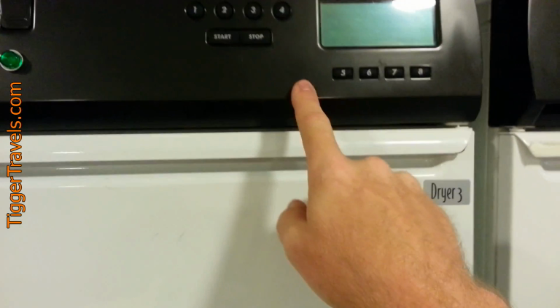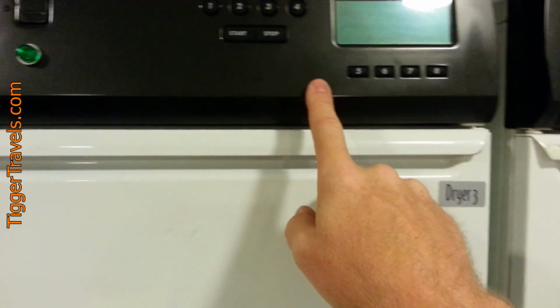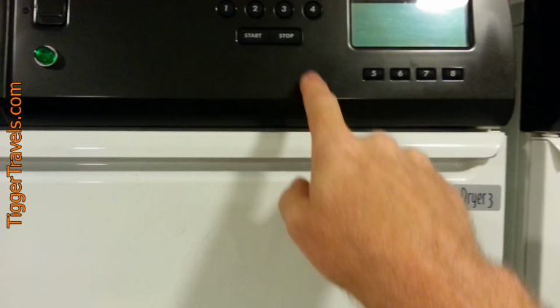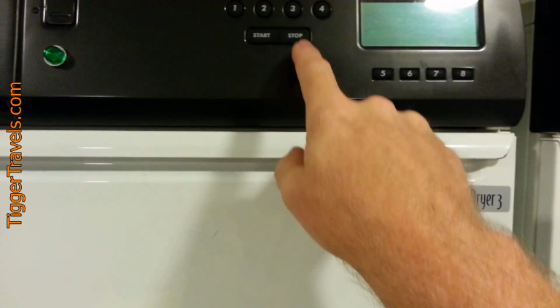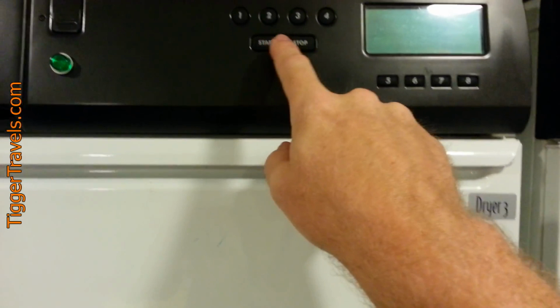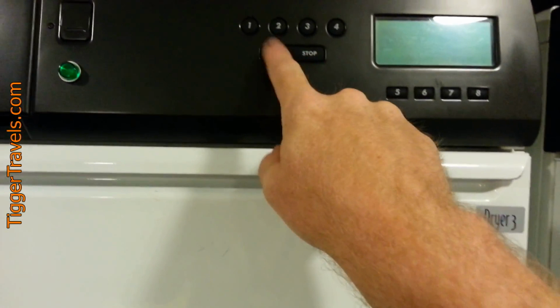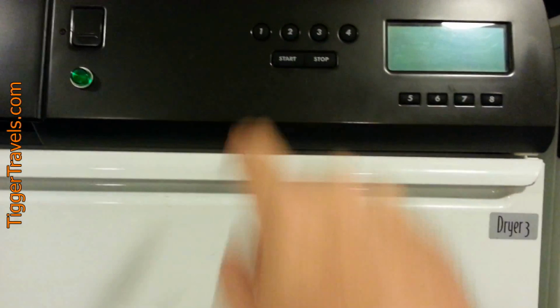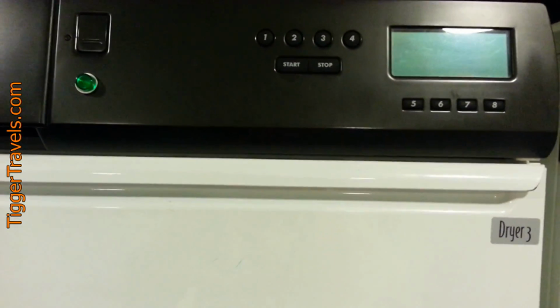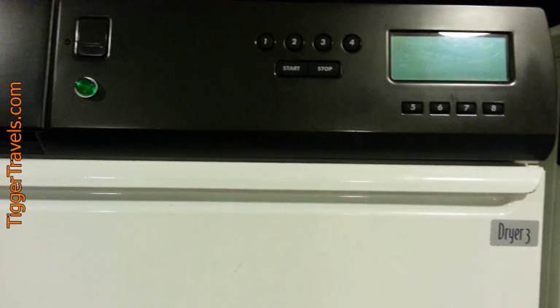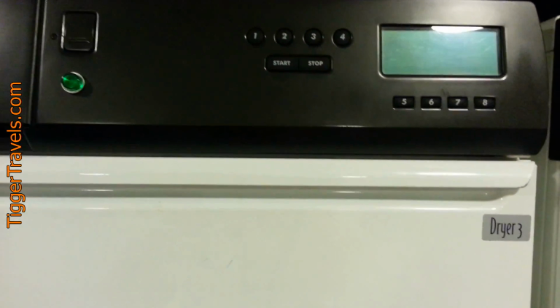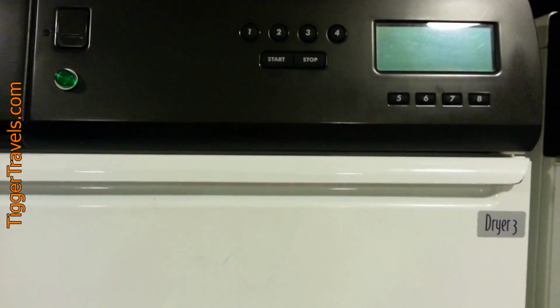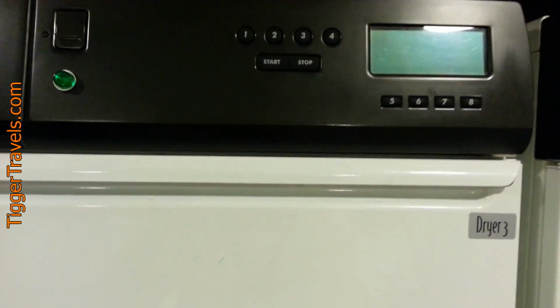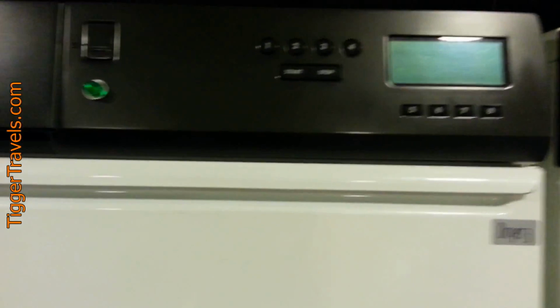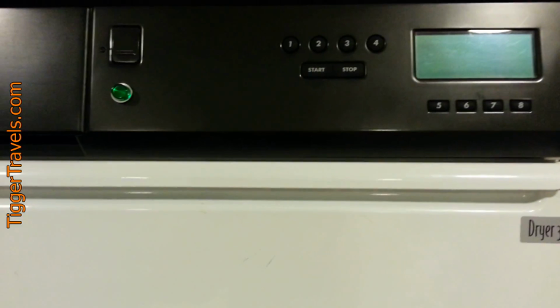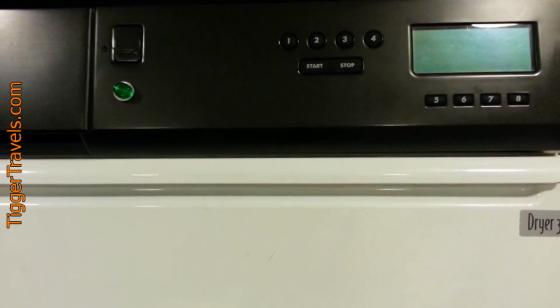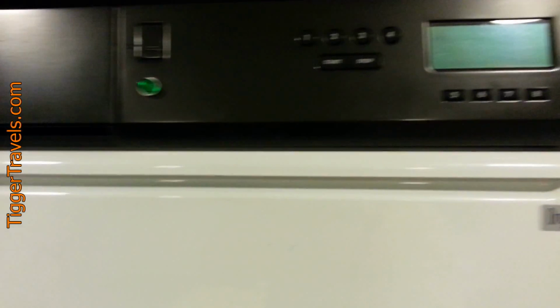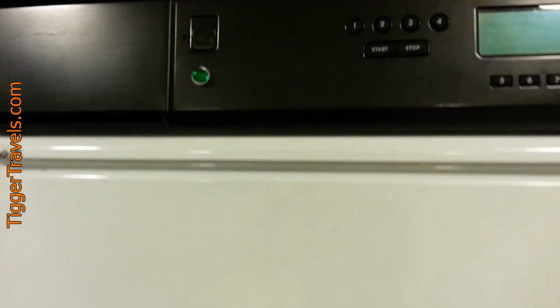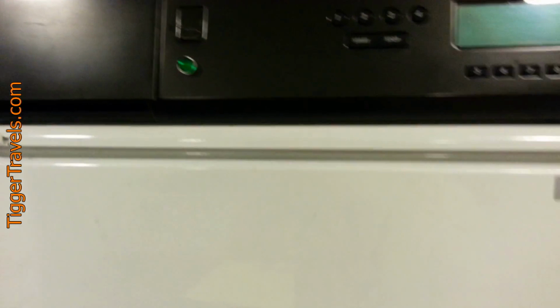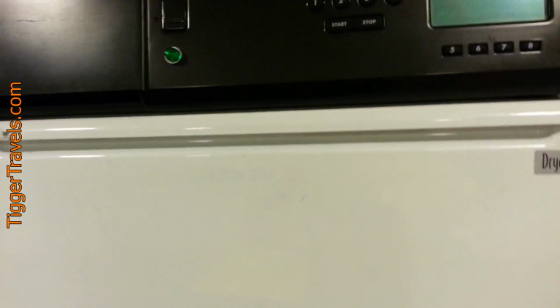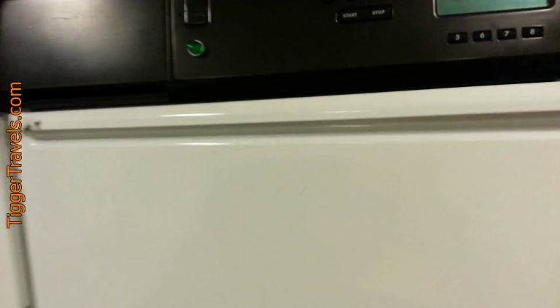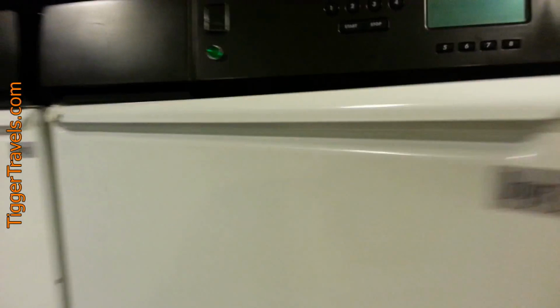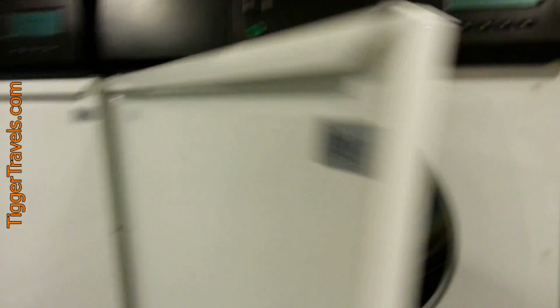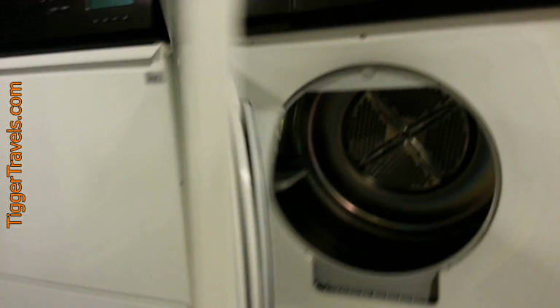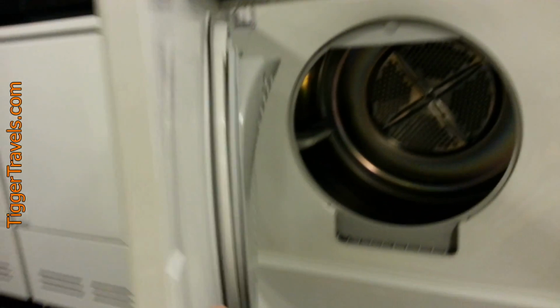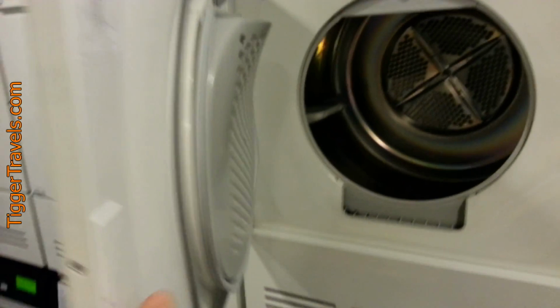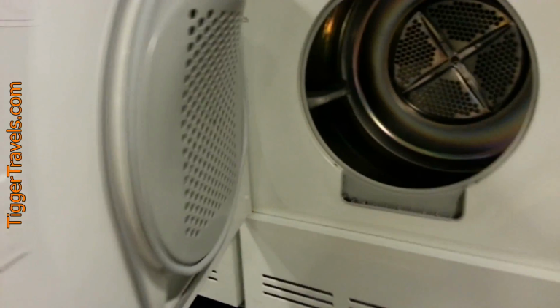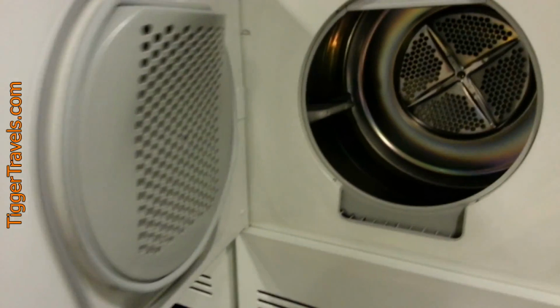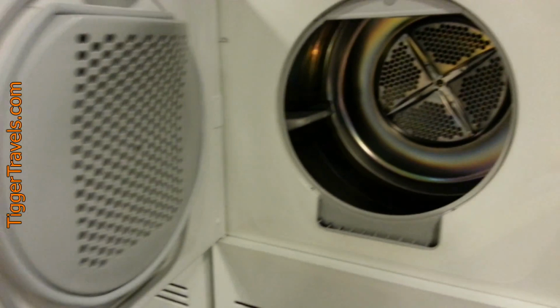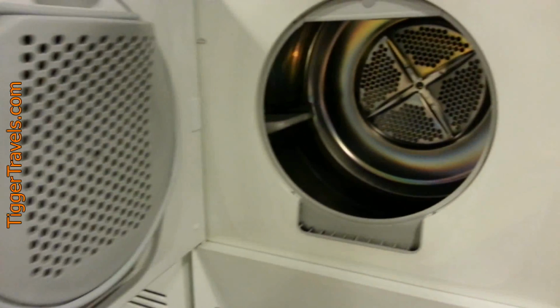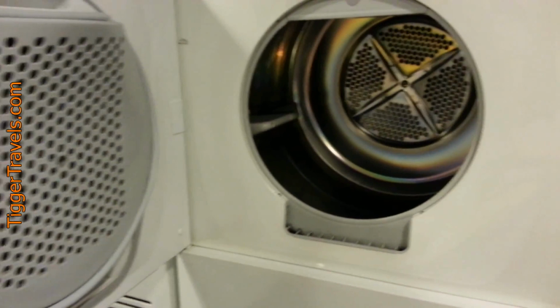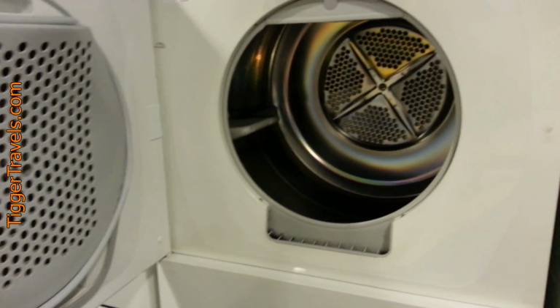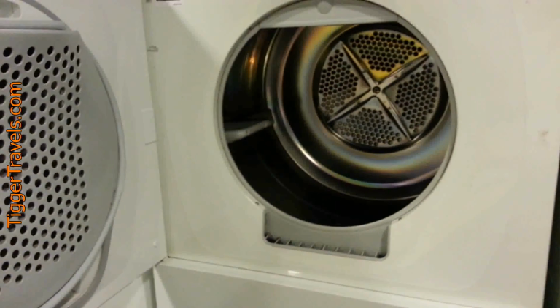And start. It's a standard dryer — nothing unusual.